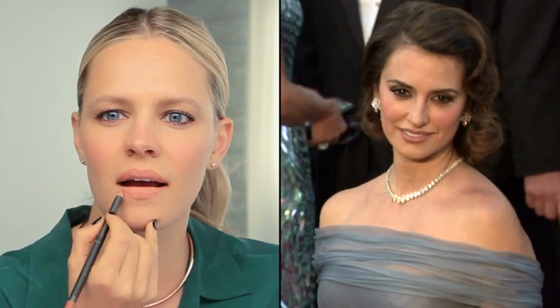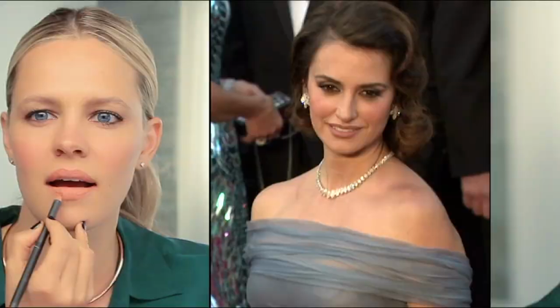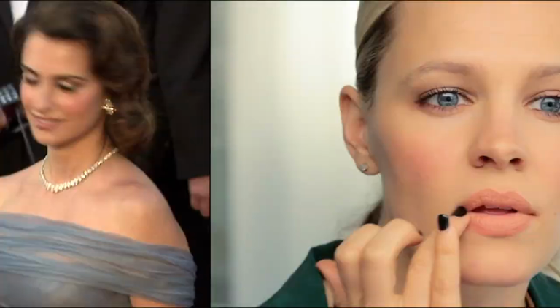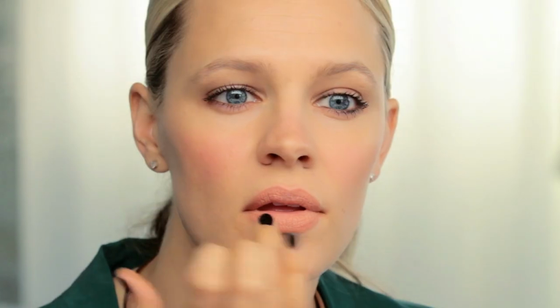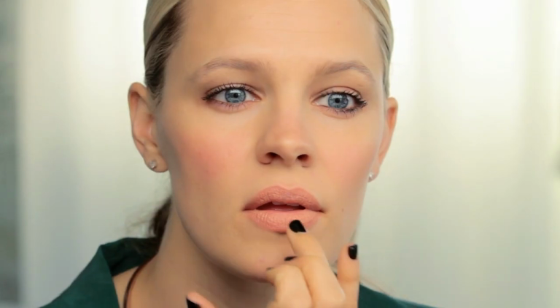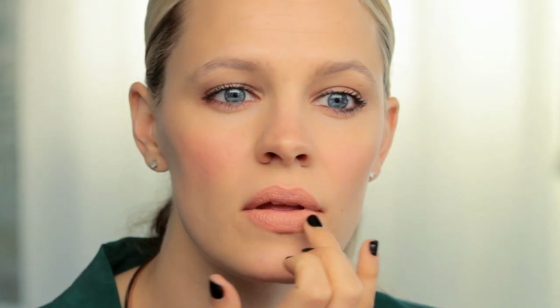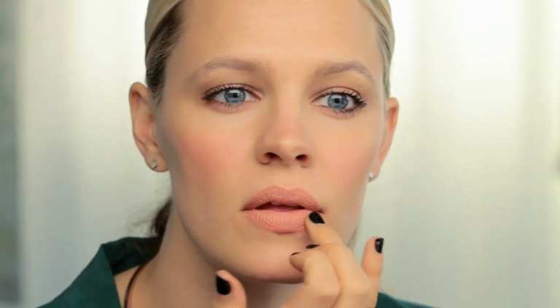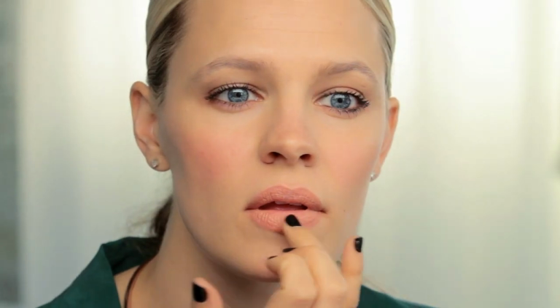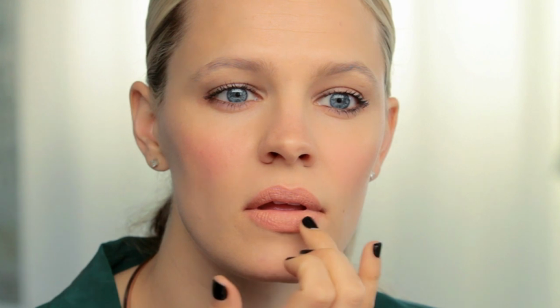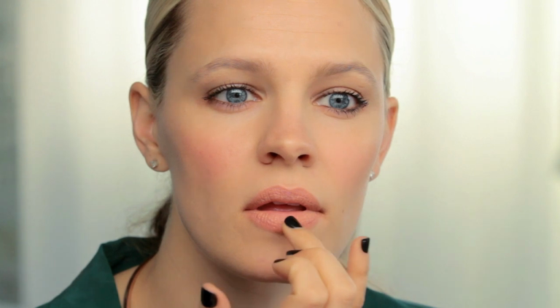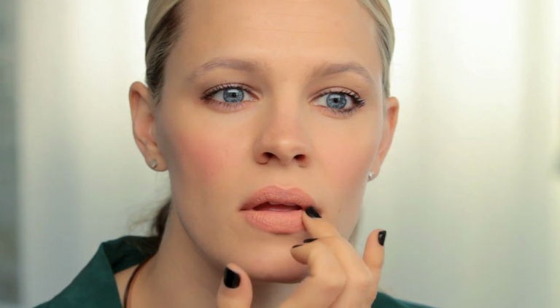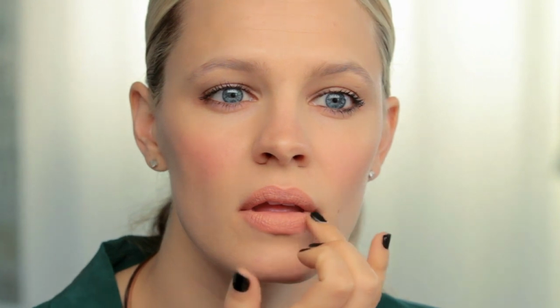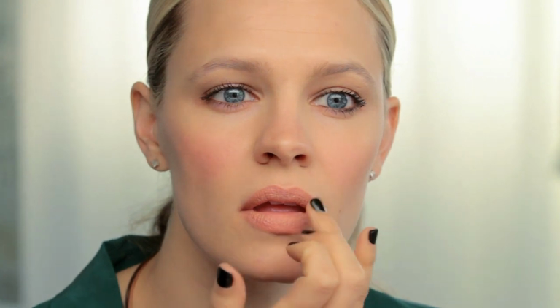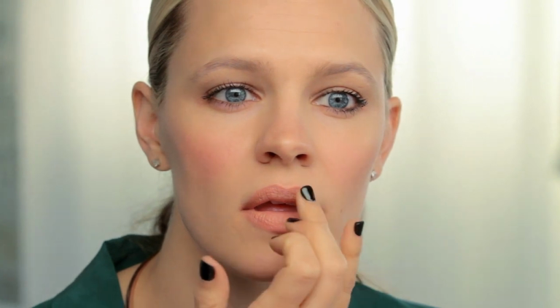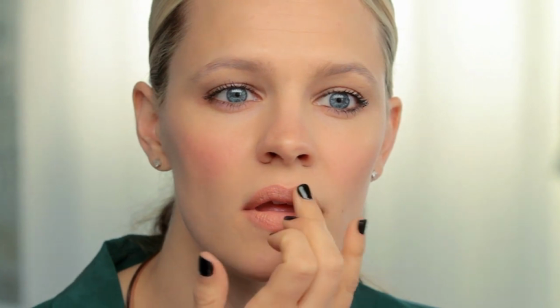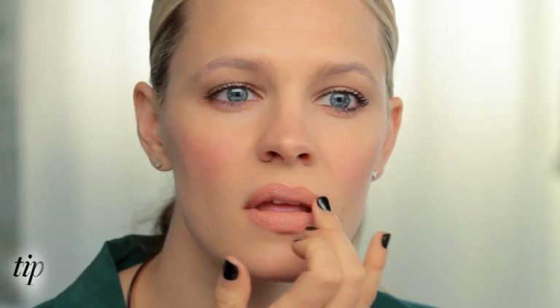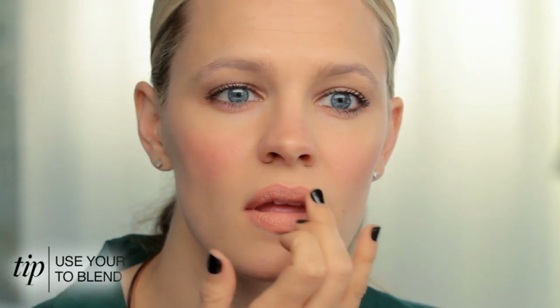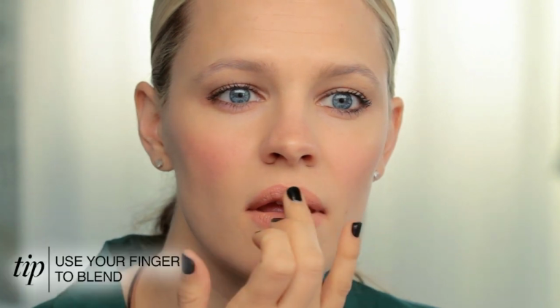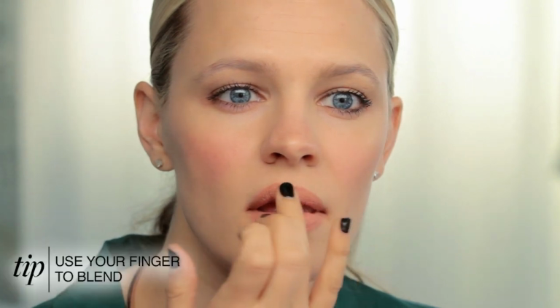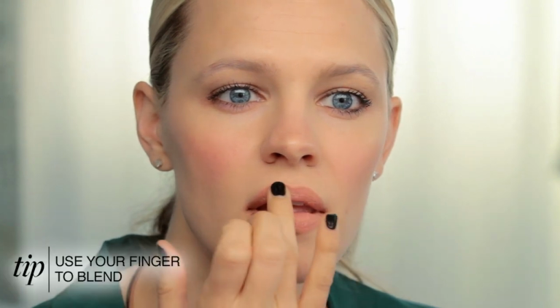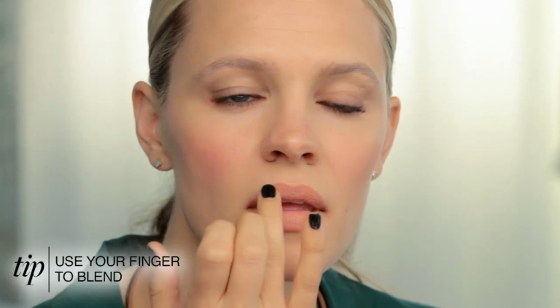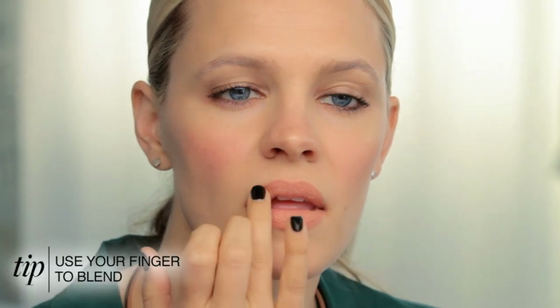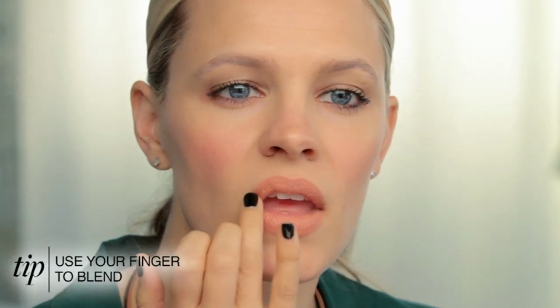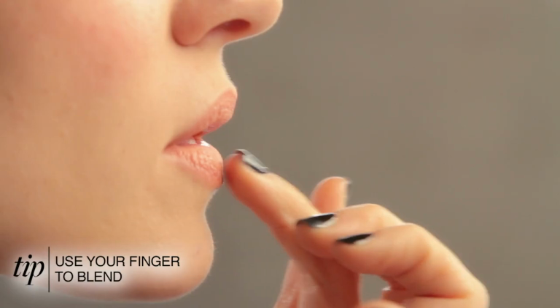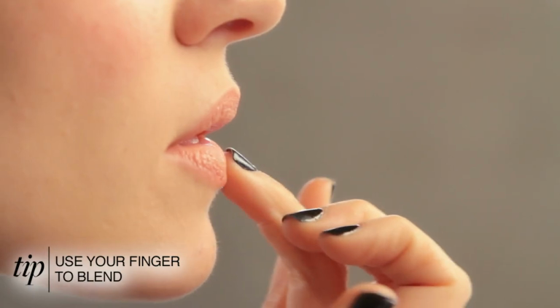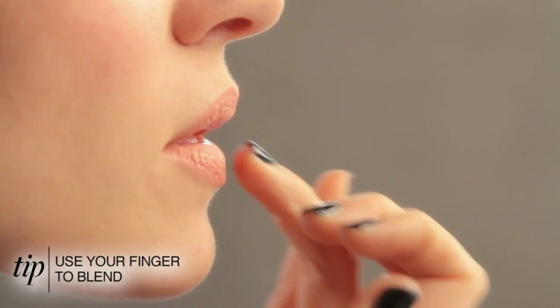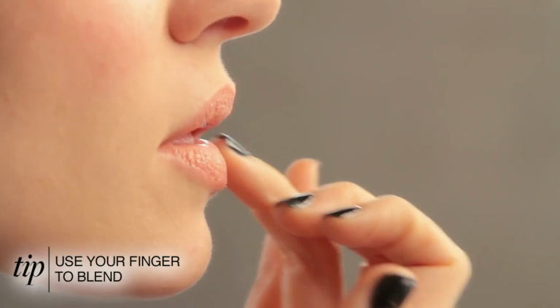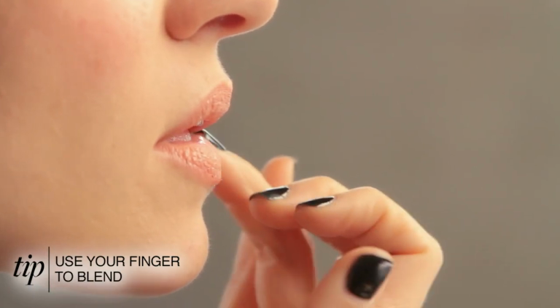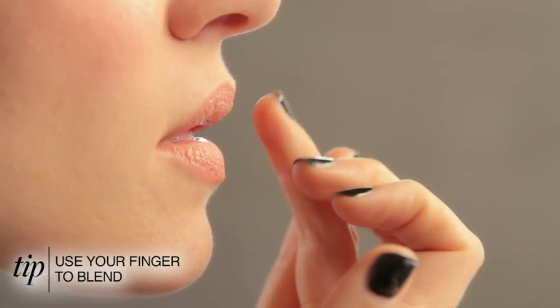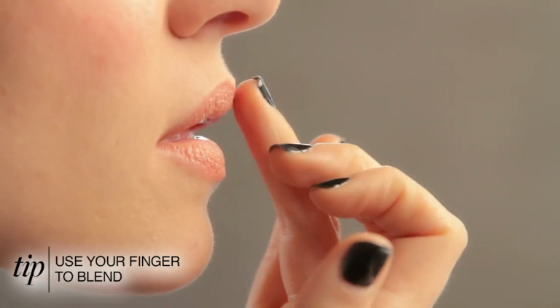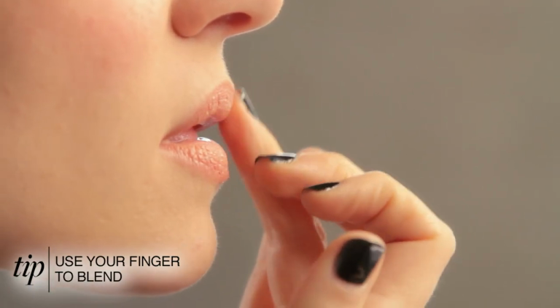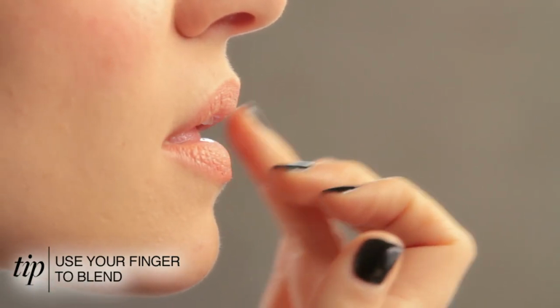I then go back with my finger and just blend the lip liner in with that lipstick that I already applied.